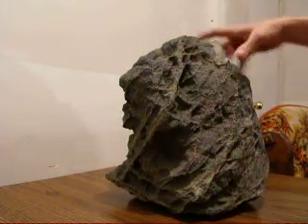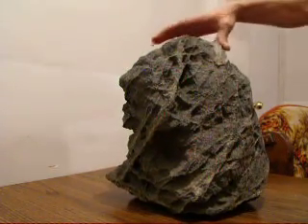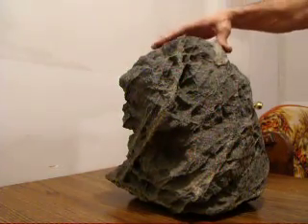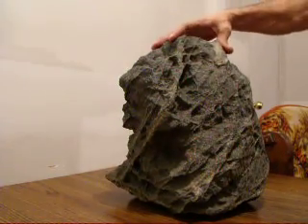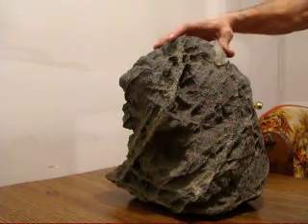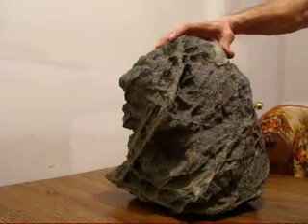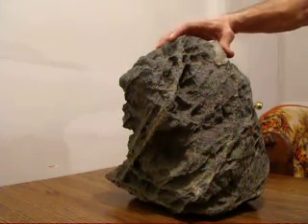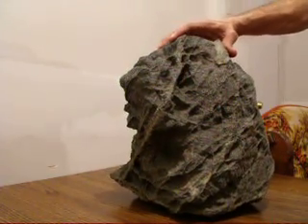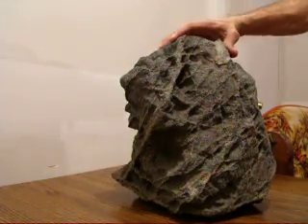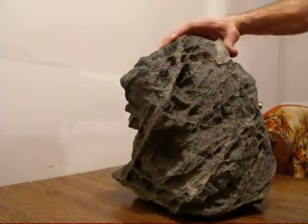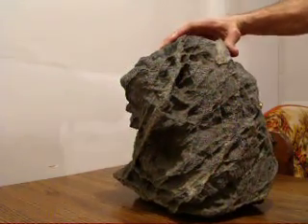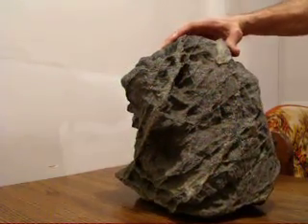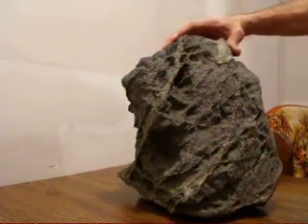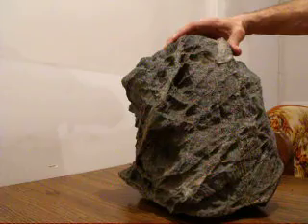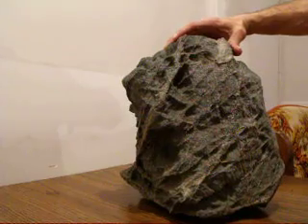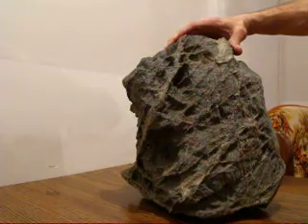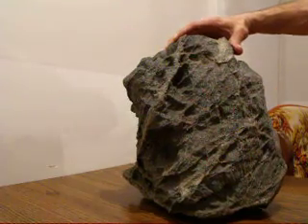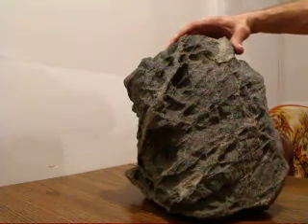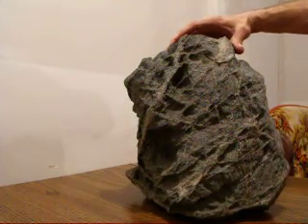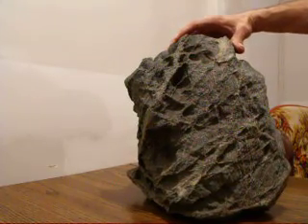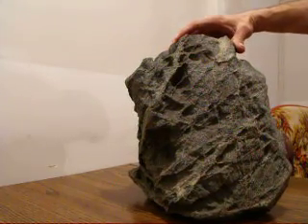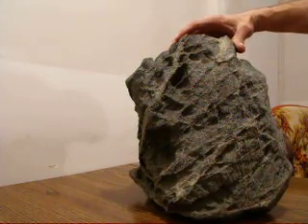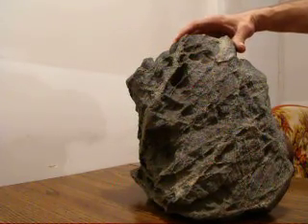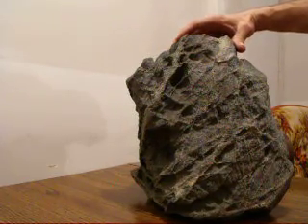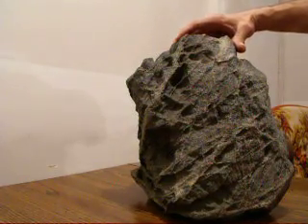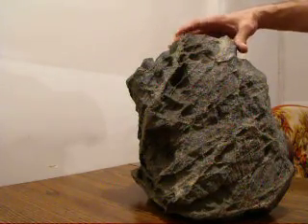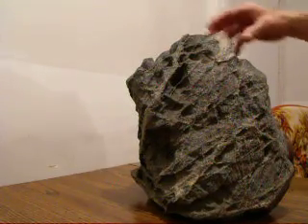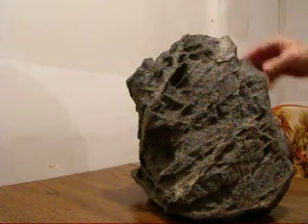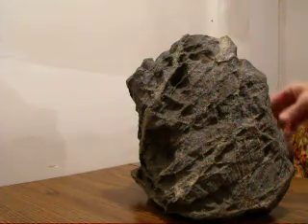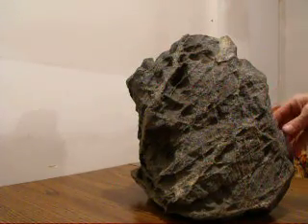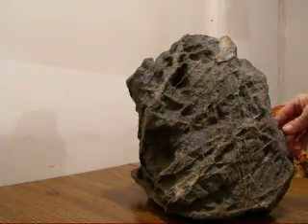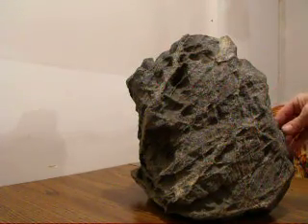It's very, very heavy. It's not like your ordinary little stone to pick up.